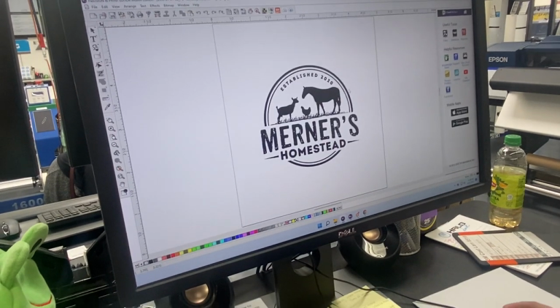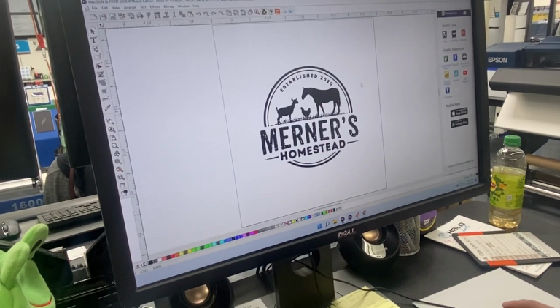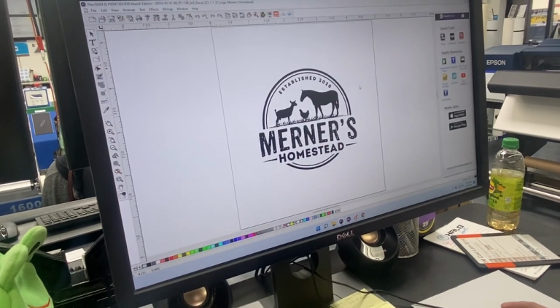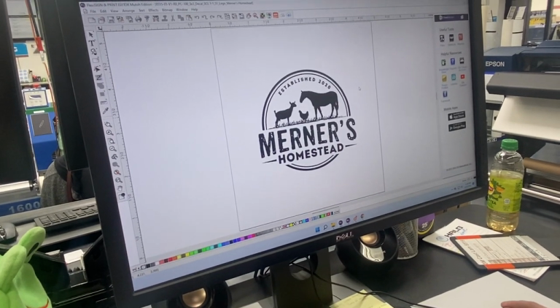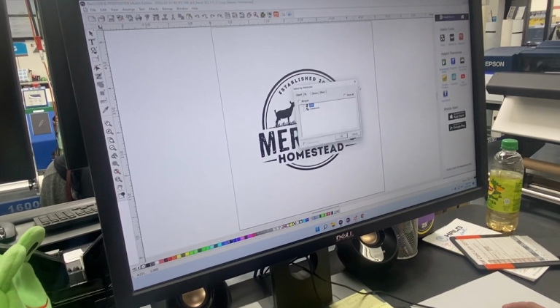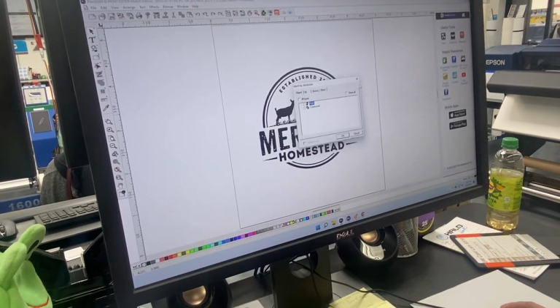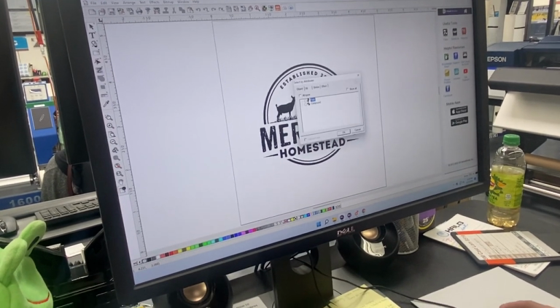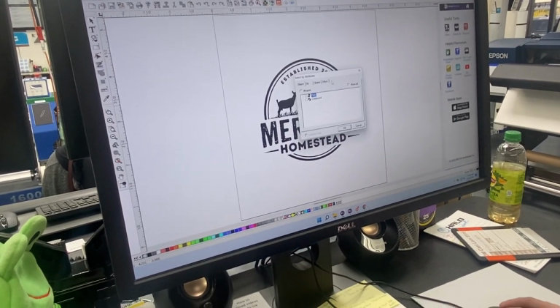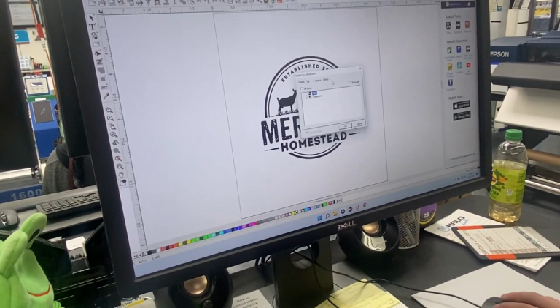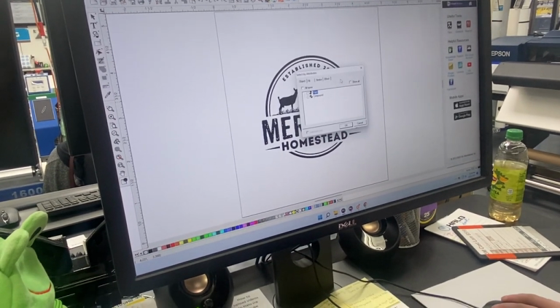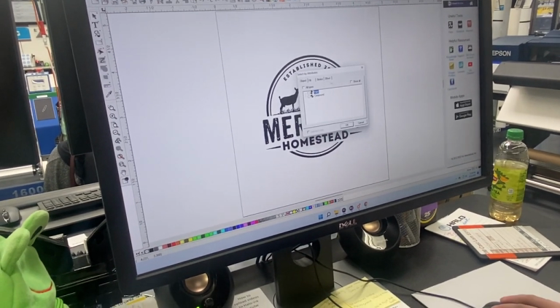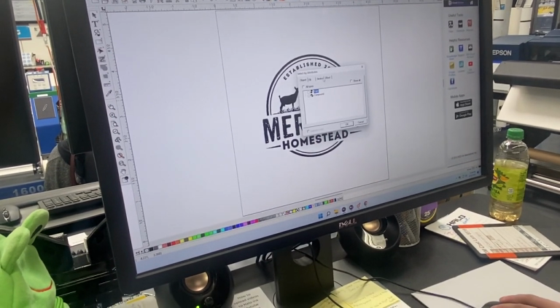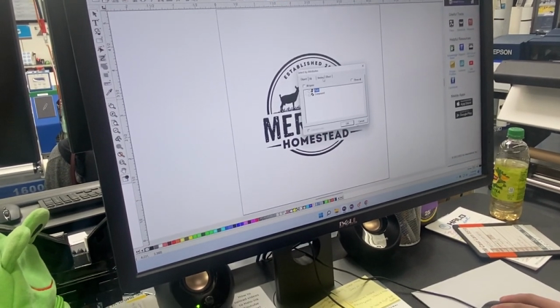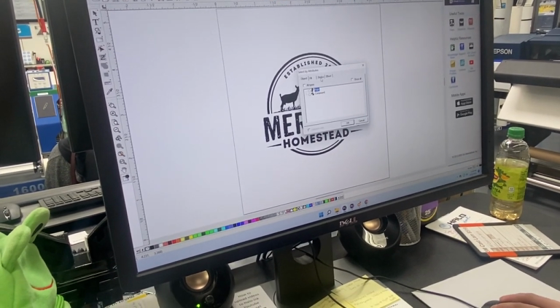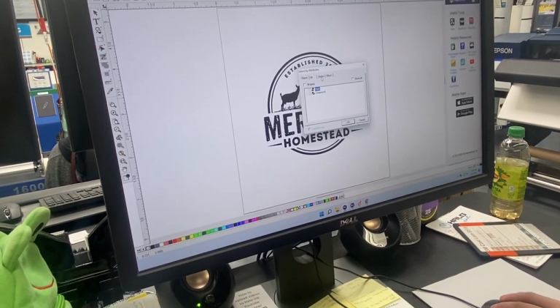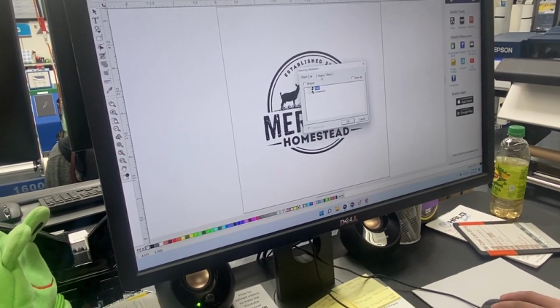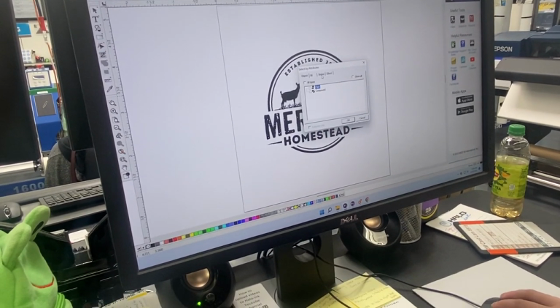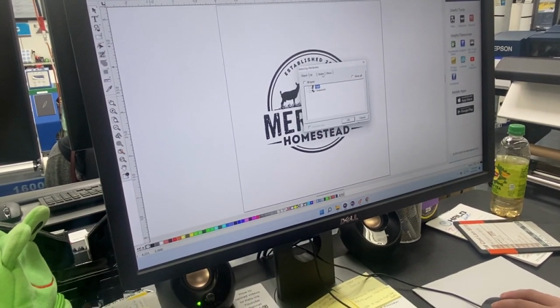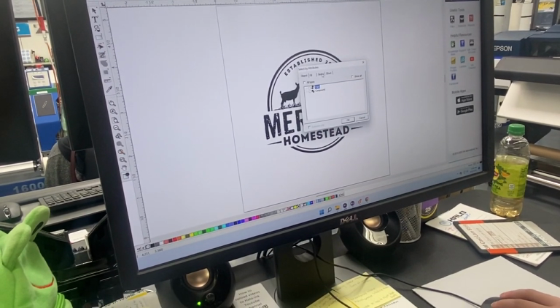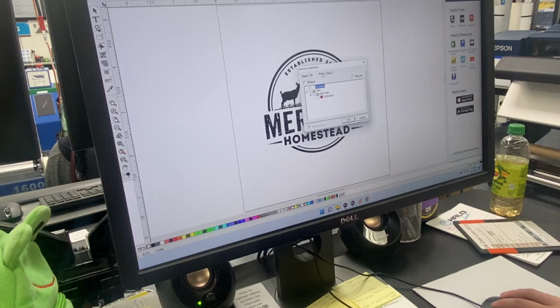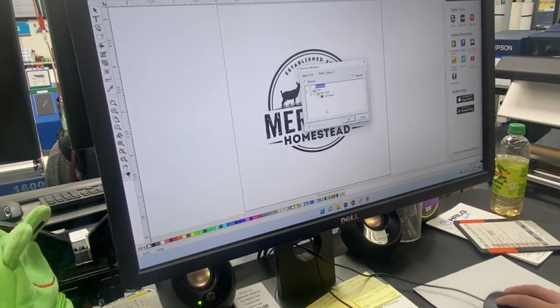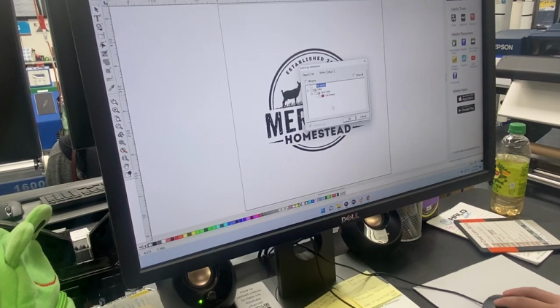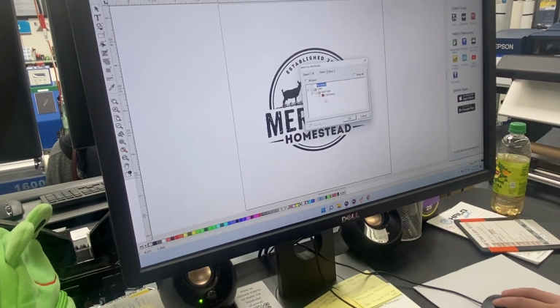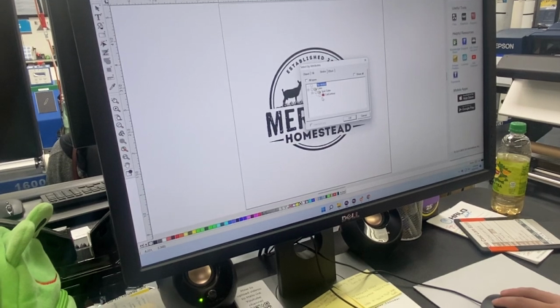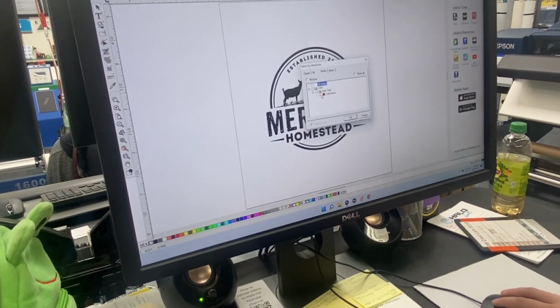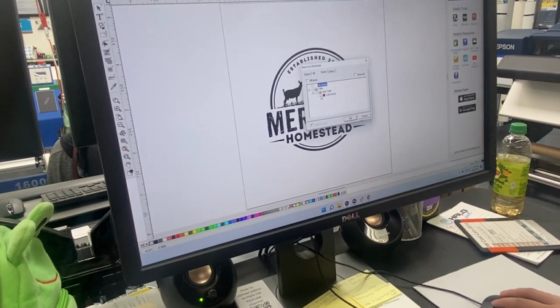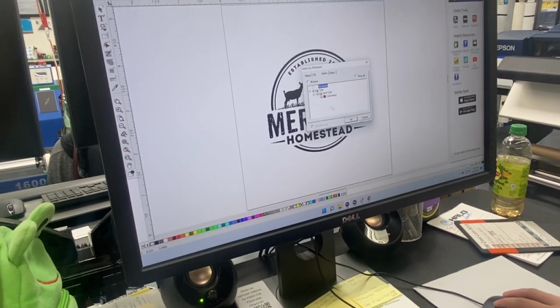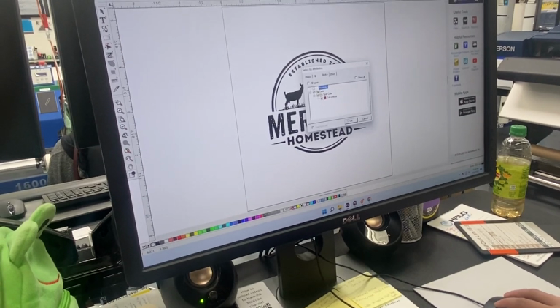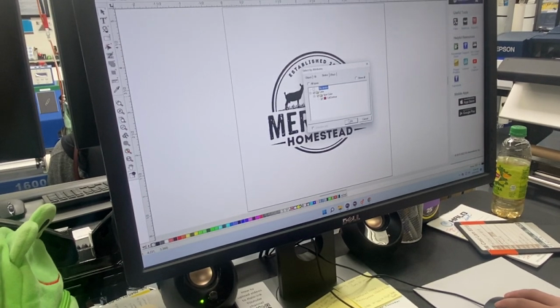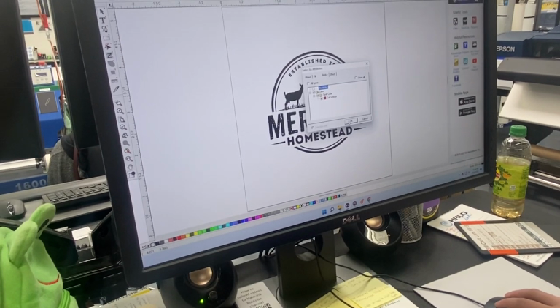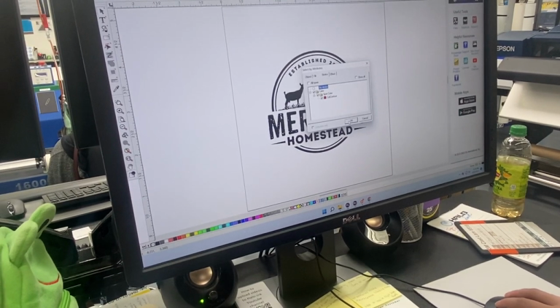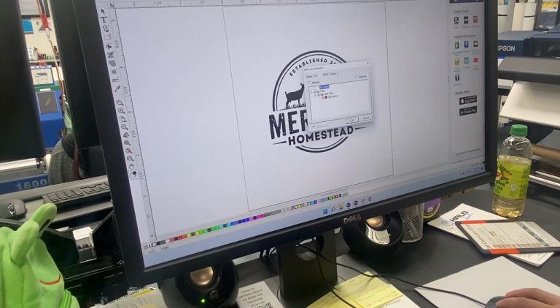If you hit D it will open up your Select by Attributes menu, which you can go into Stroke and select your cut contour.